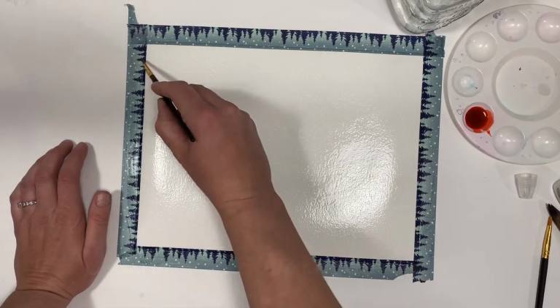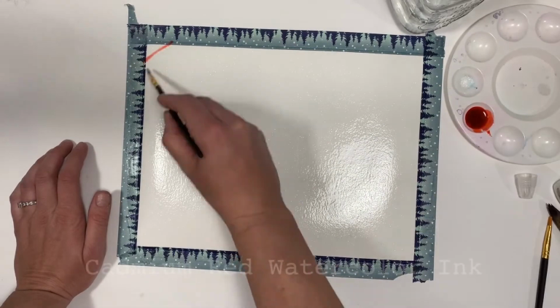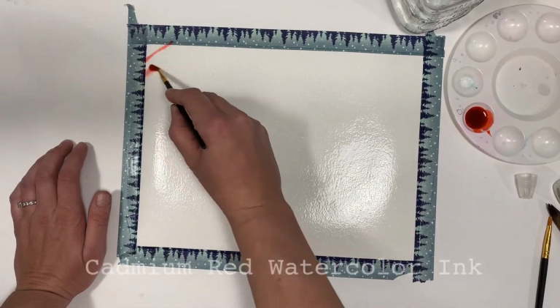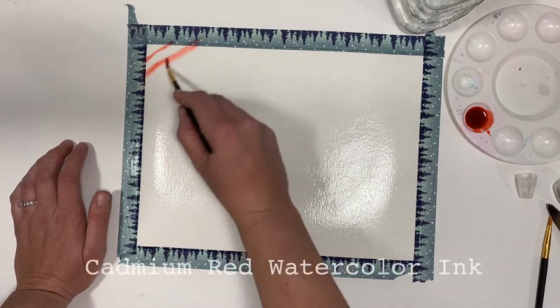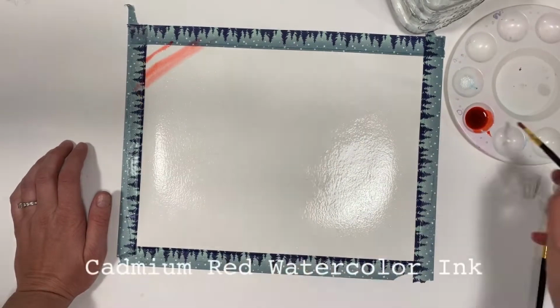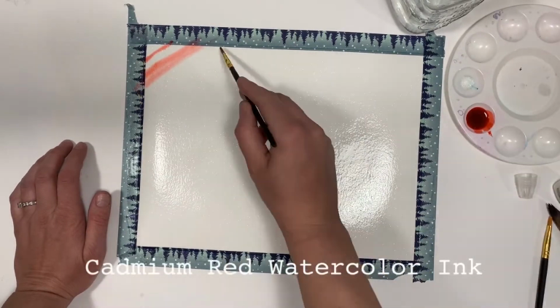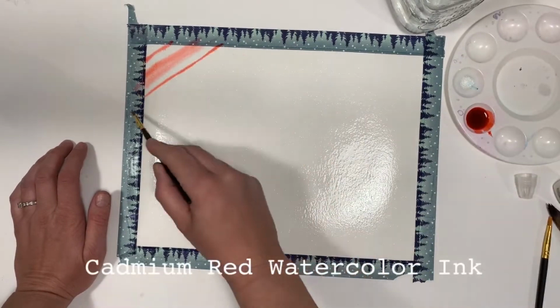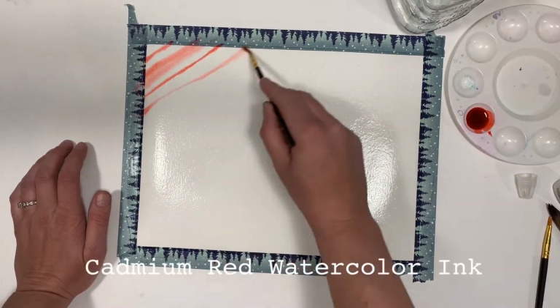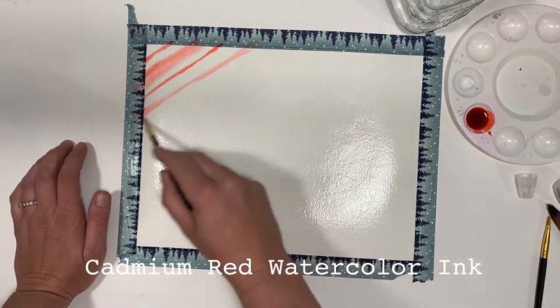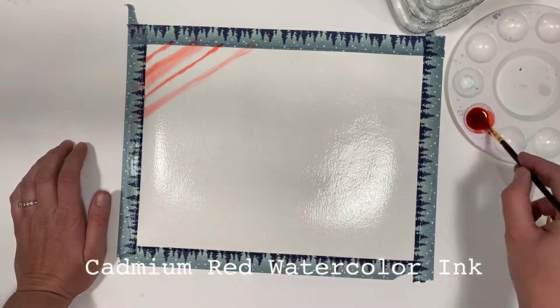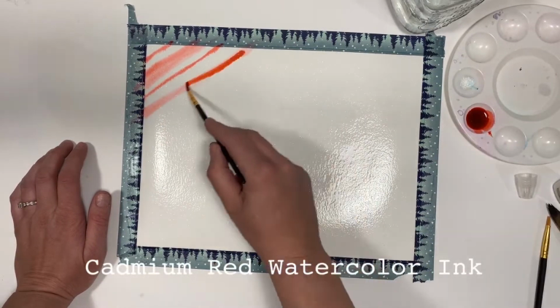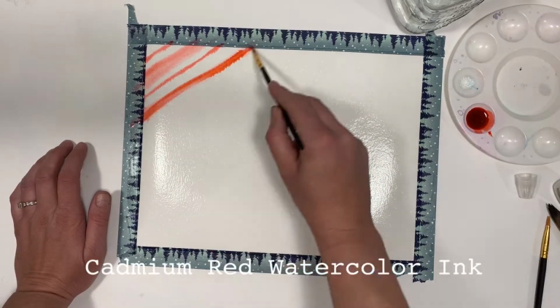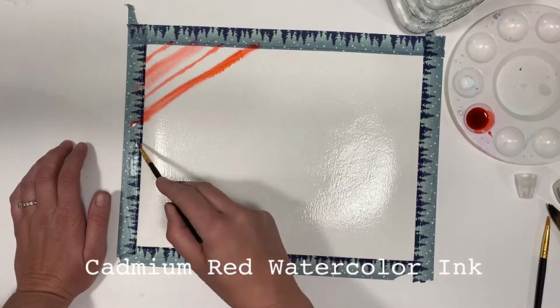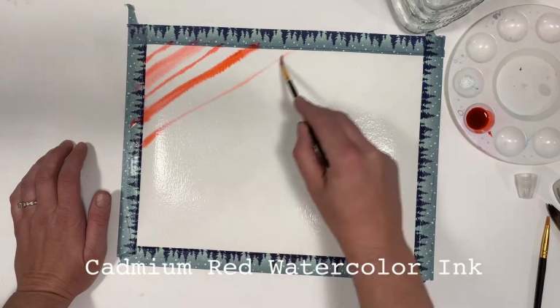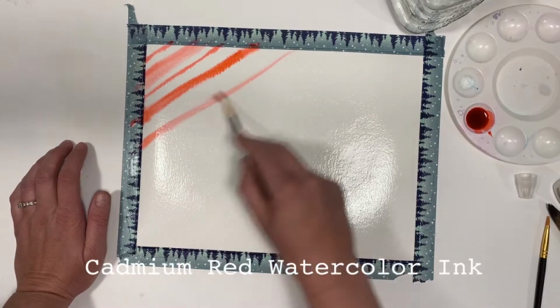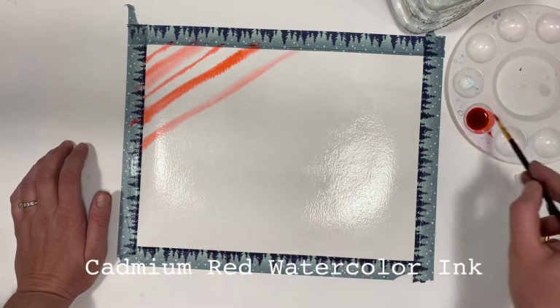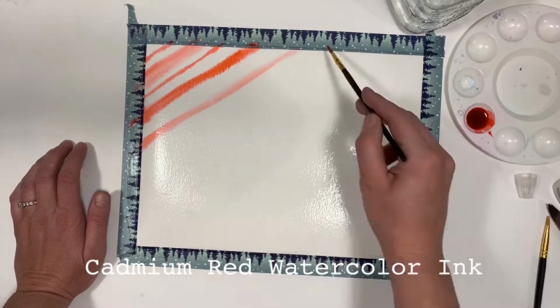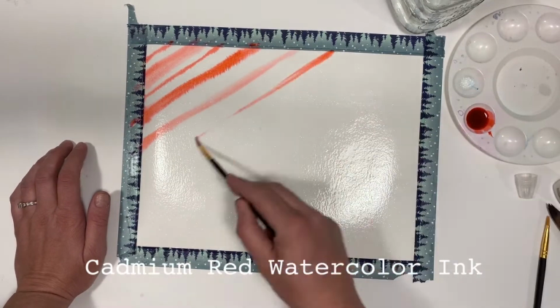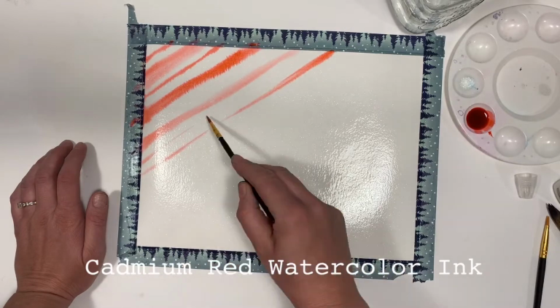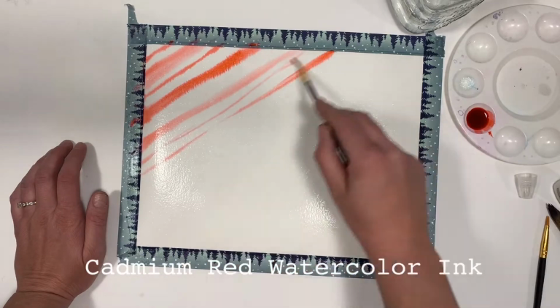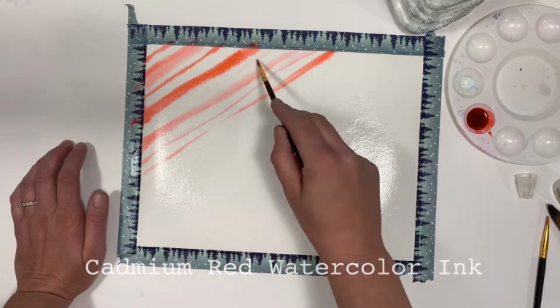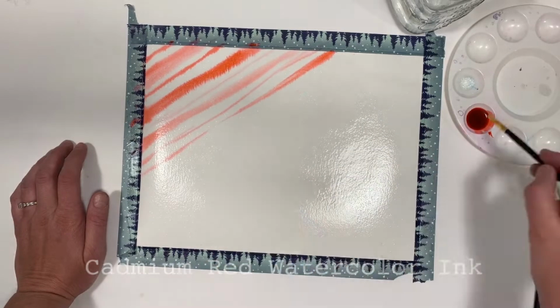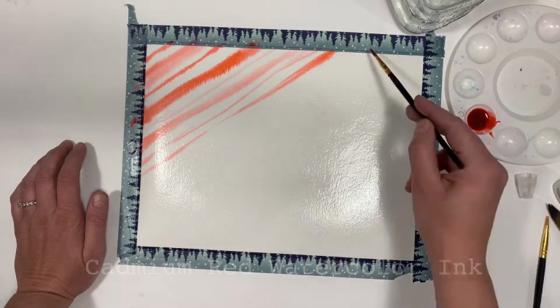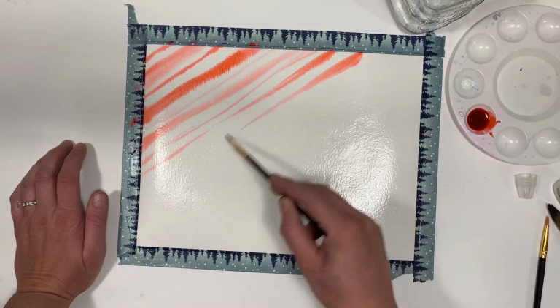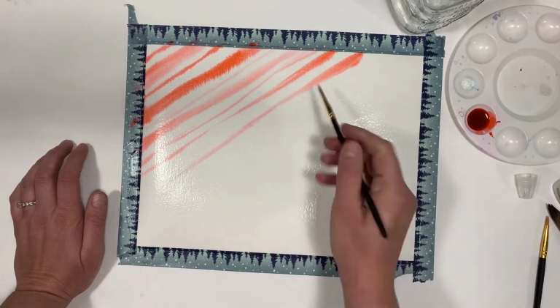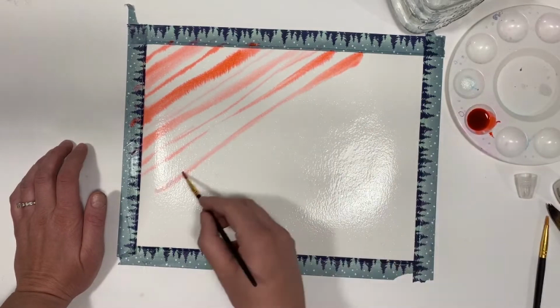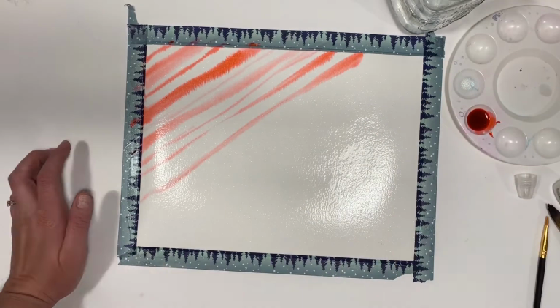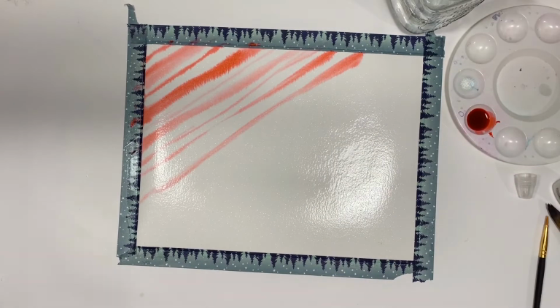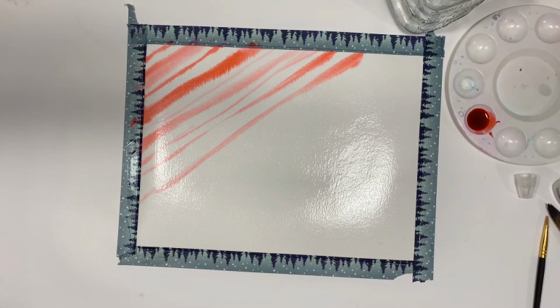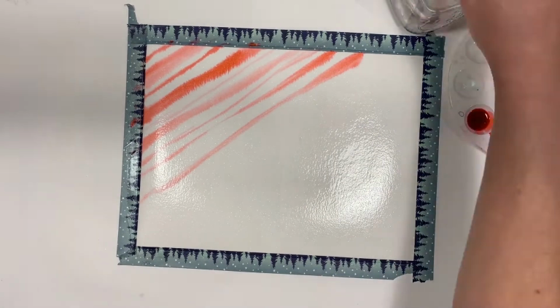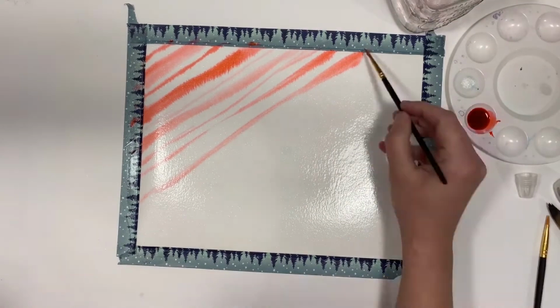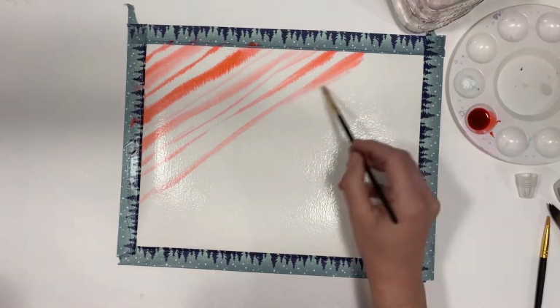Now, without letting it dry, add your cadmium red in stripes diagonally across the paper.